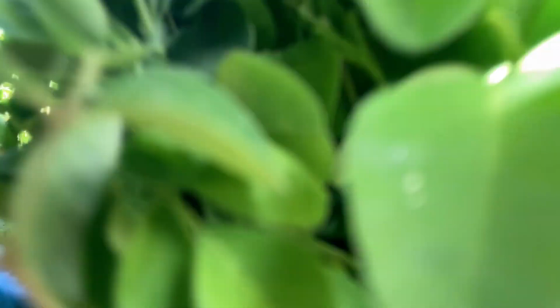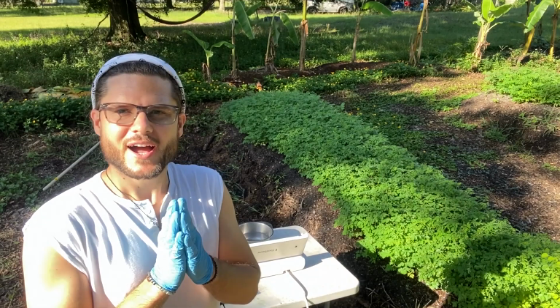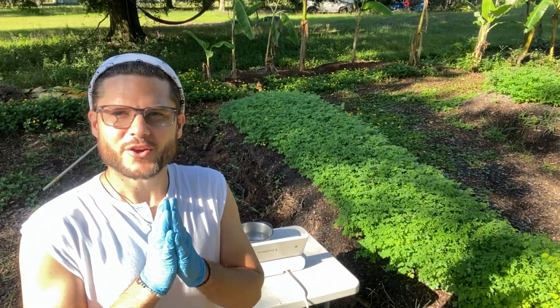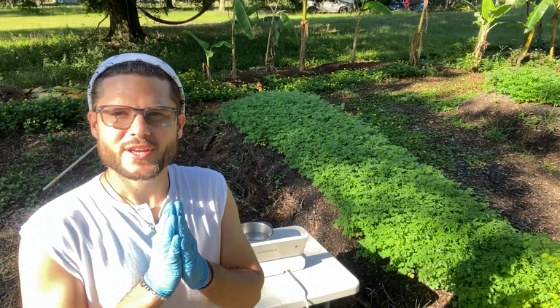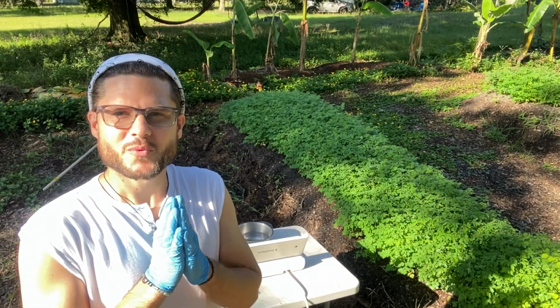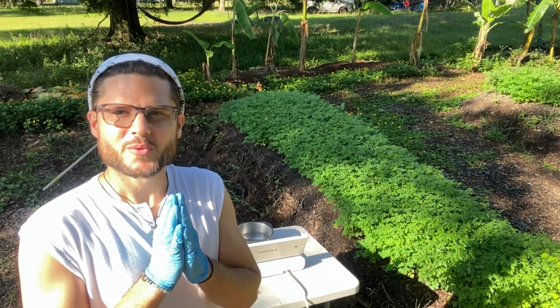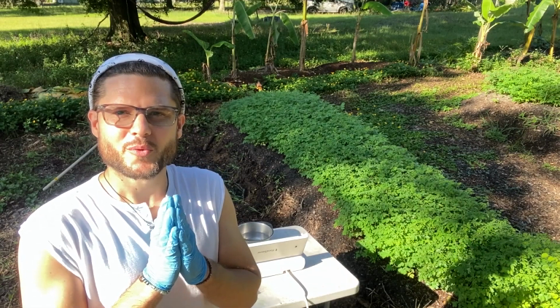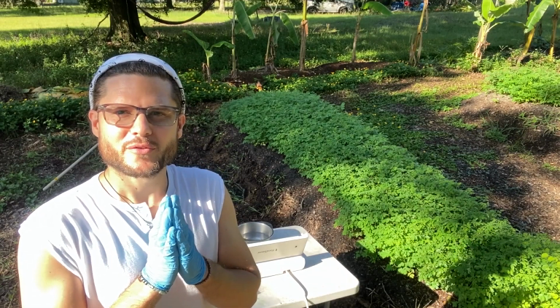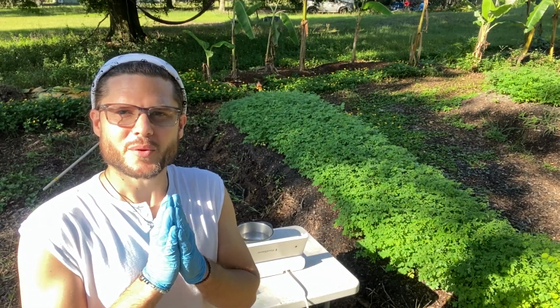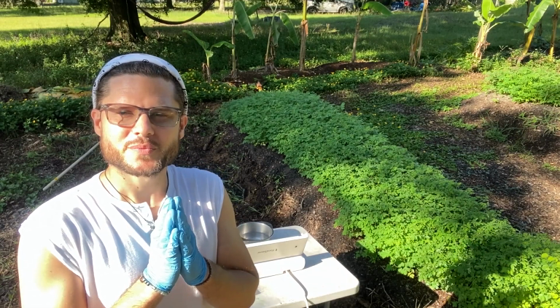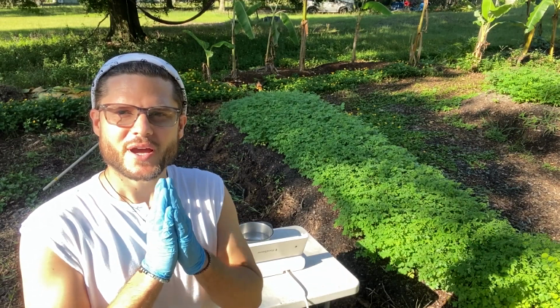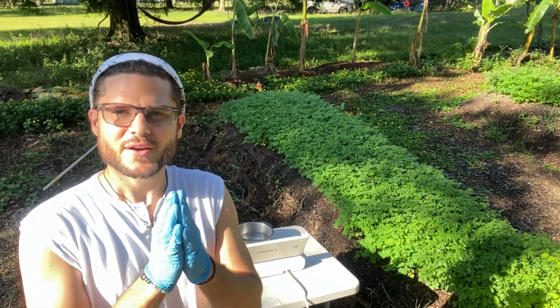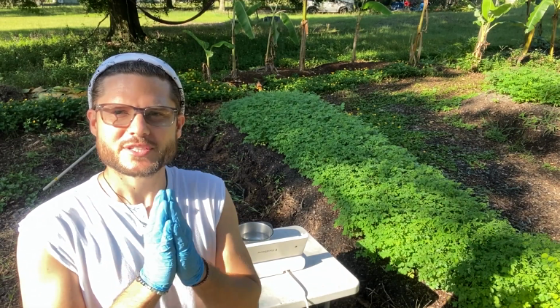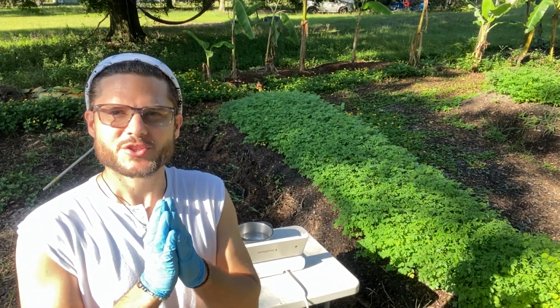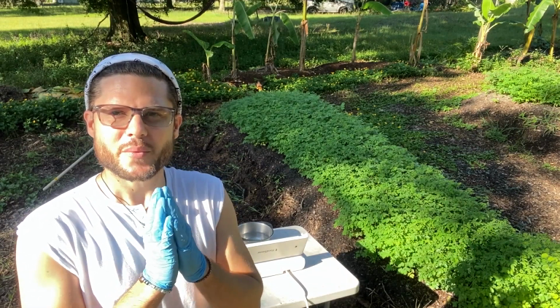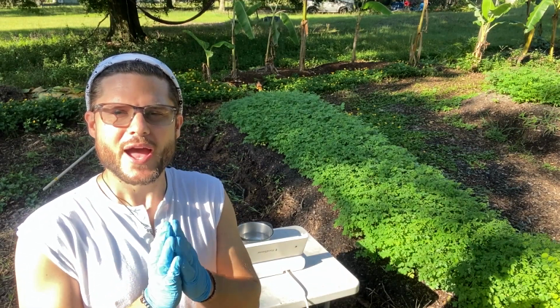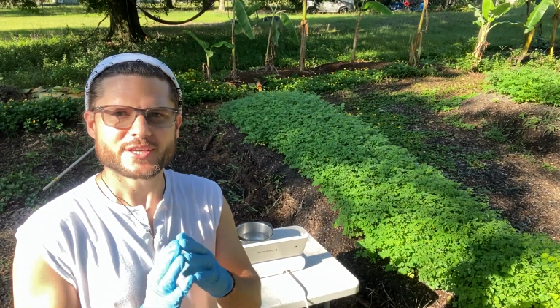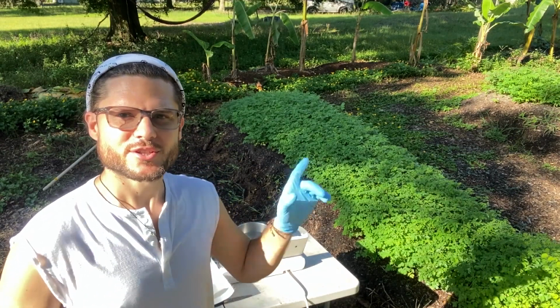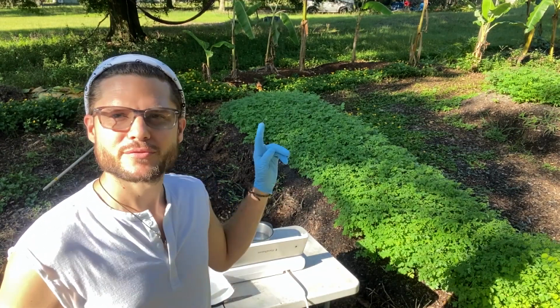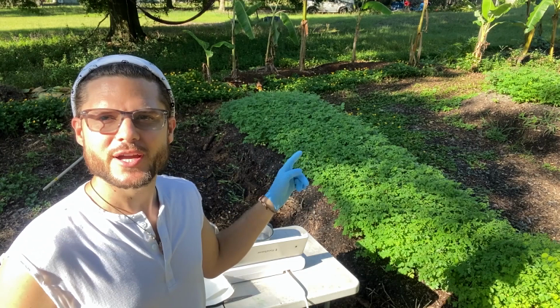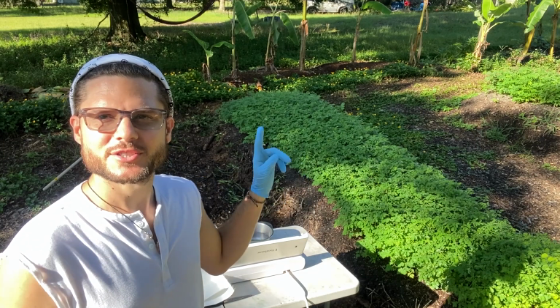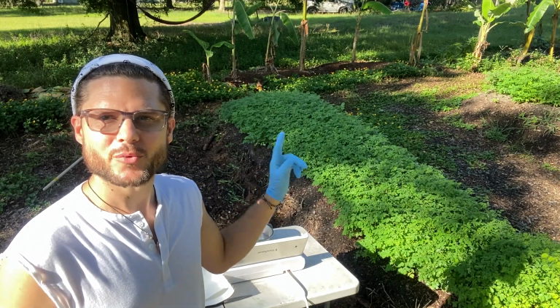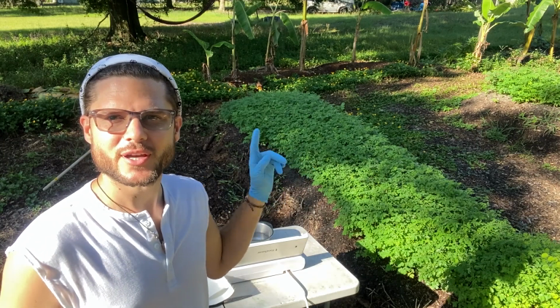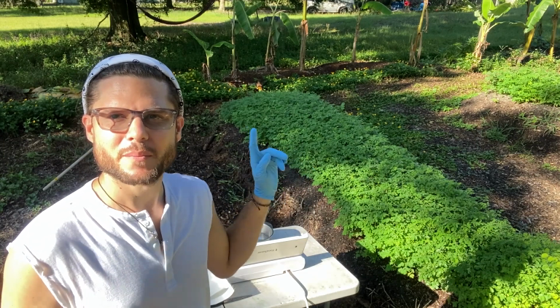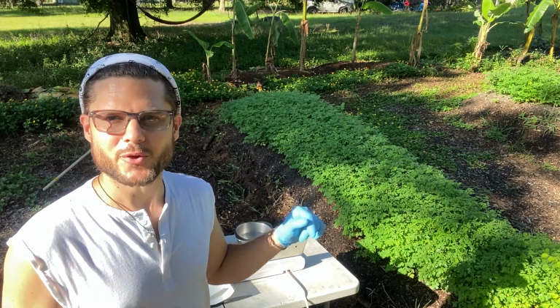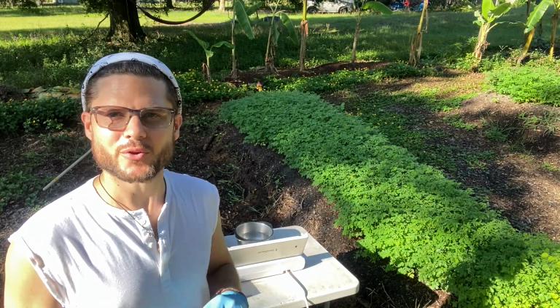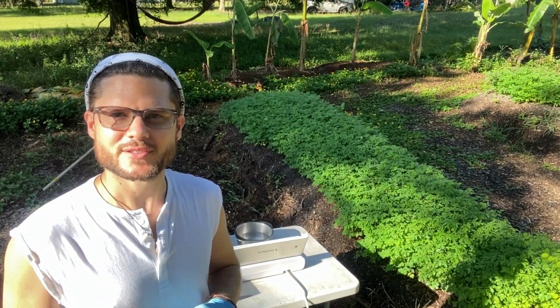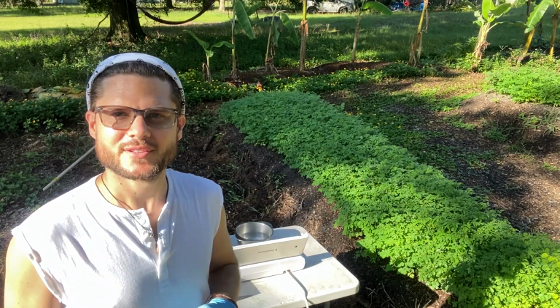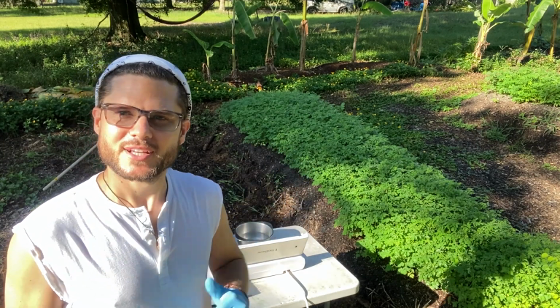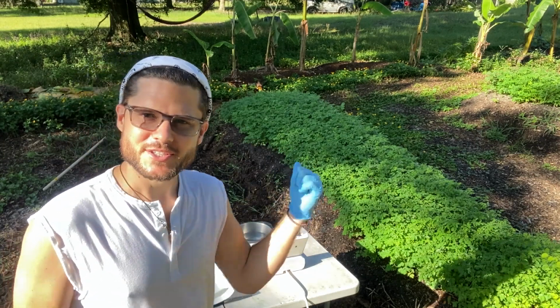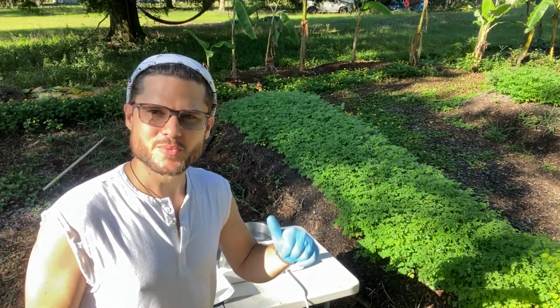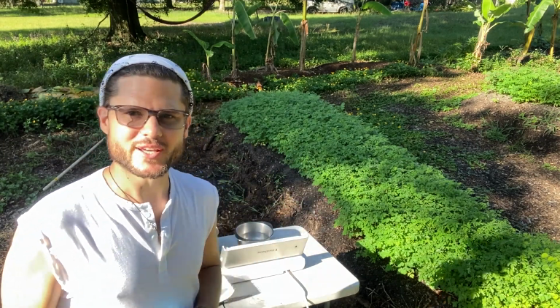Hi there, greetings and welcome to Grow Moringa Farms. I'd love to teach you how to package fresh Moringa microgreens. Let's jump right in.